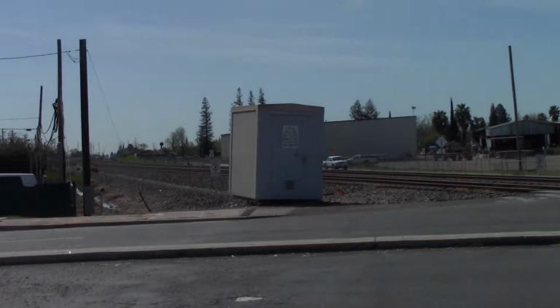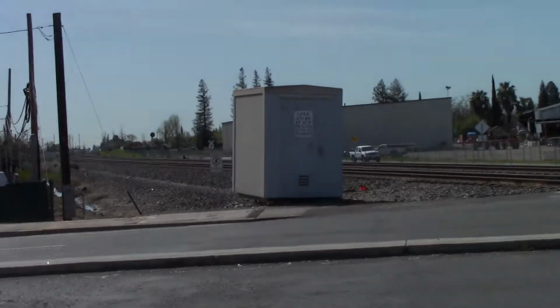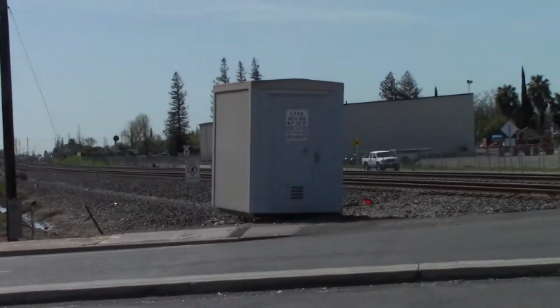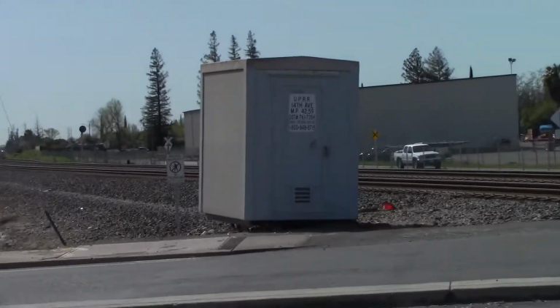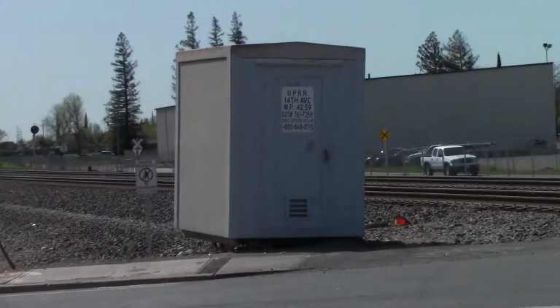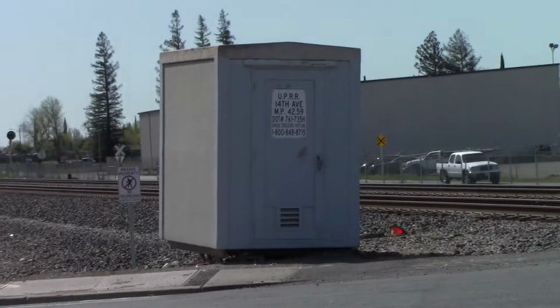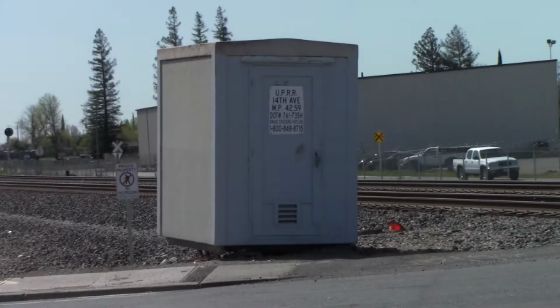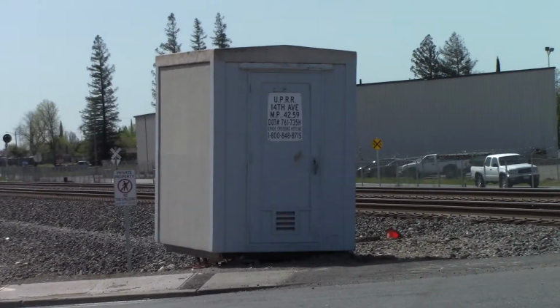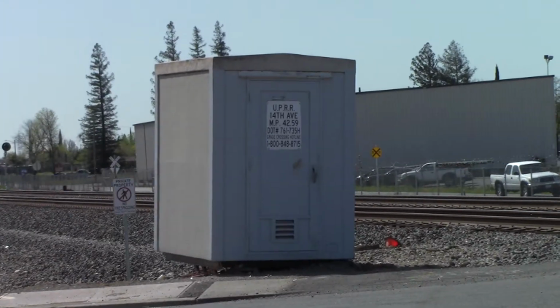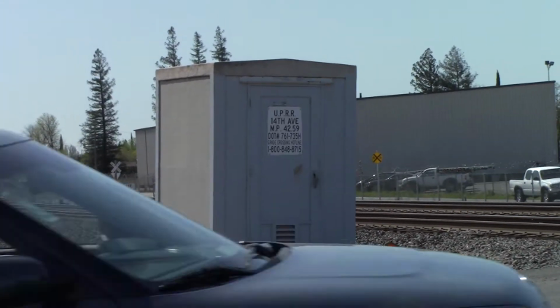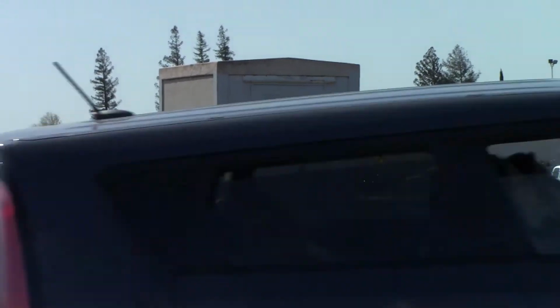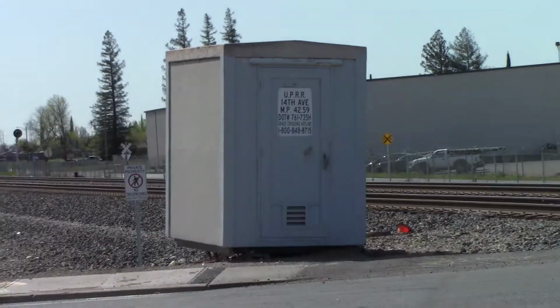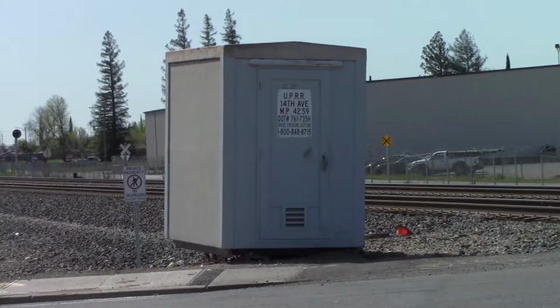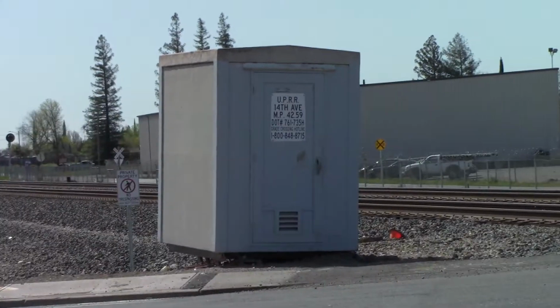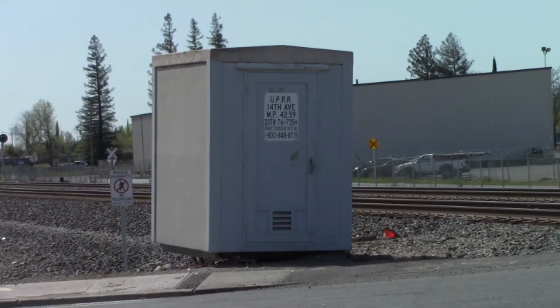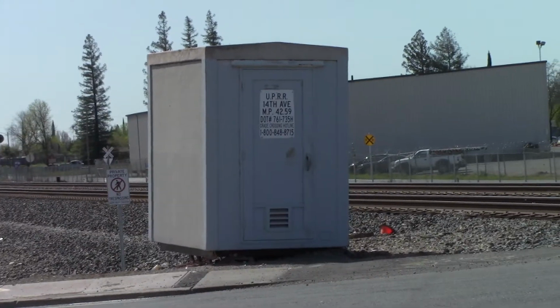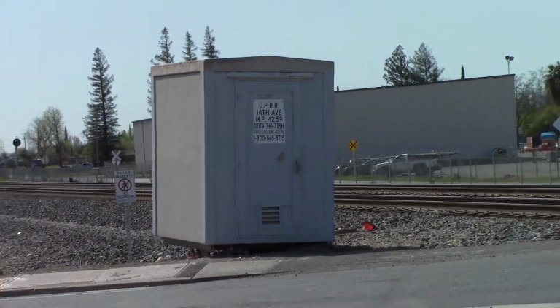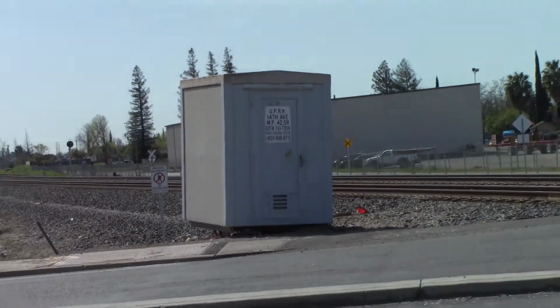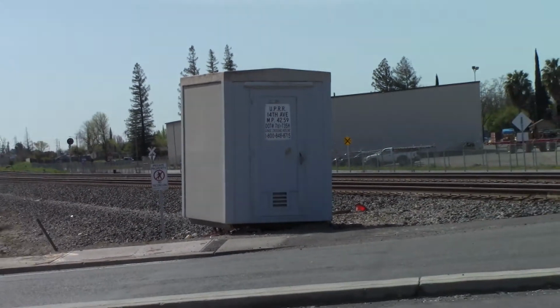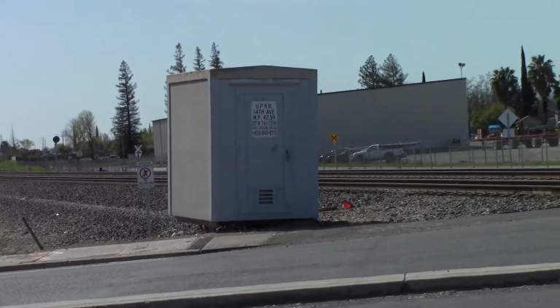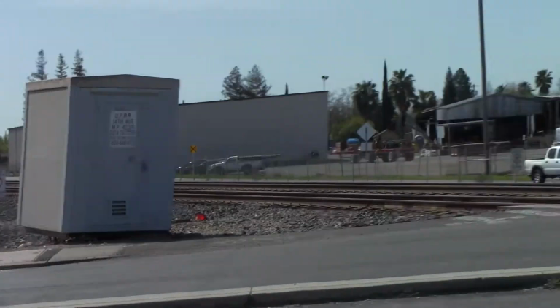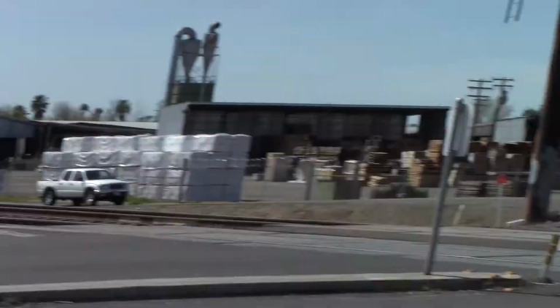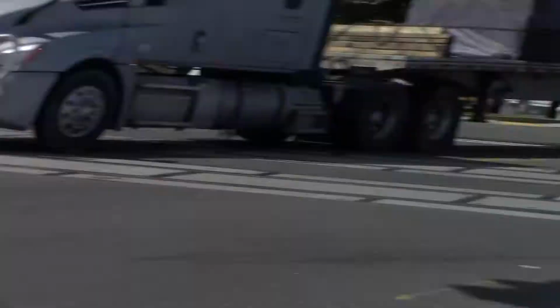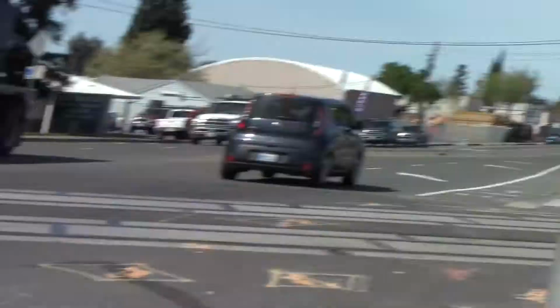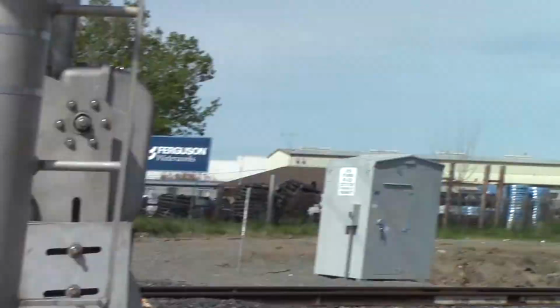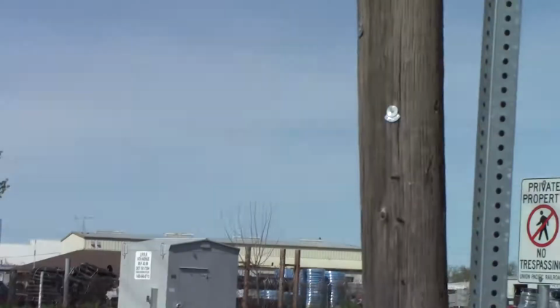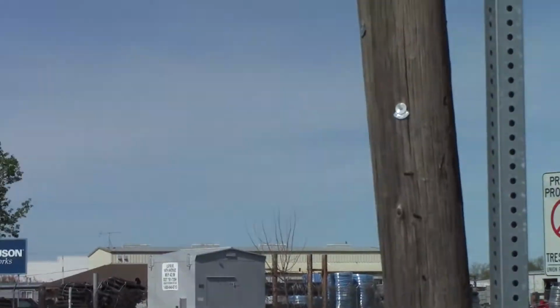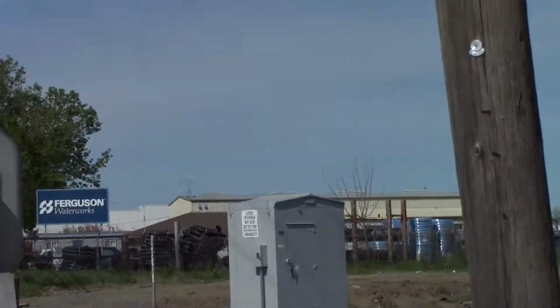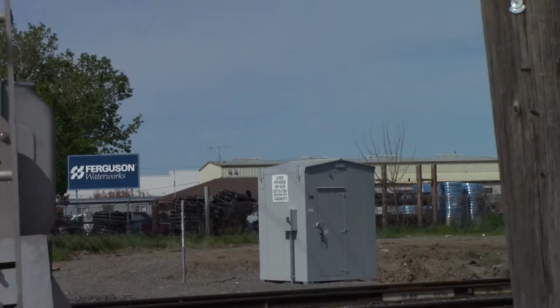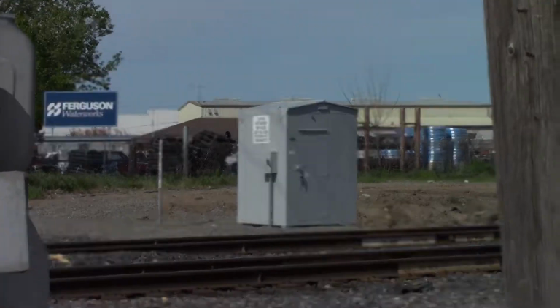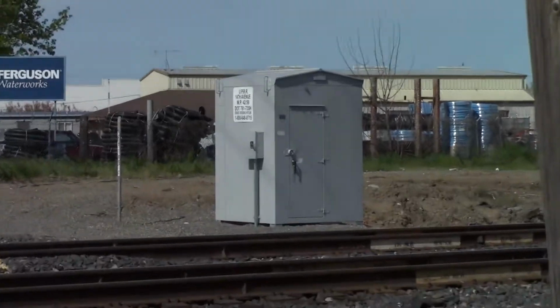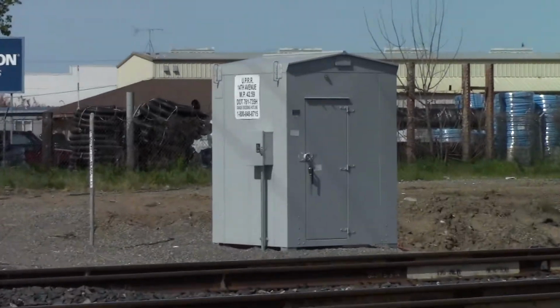The old relay case hasn't been removed yet. If it does, that's the new one.